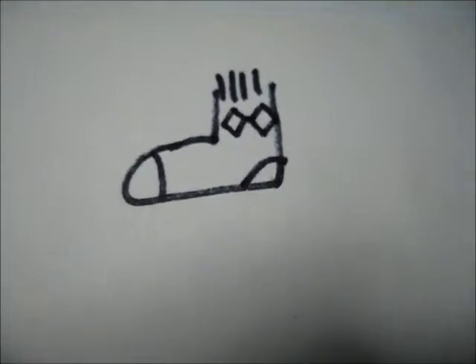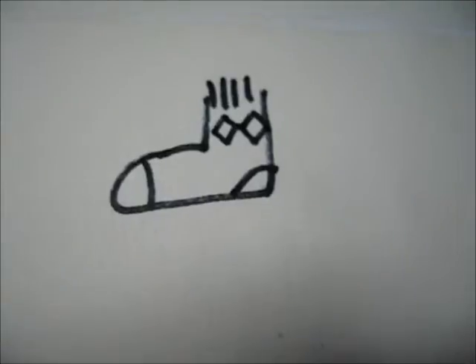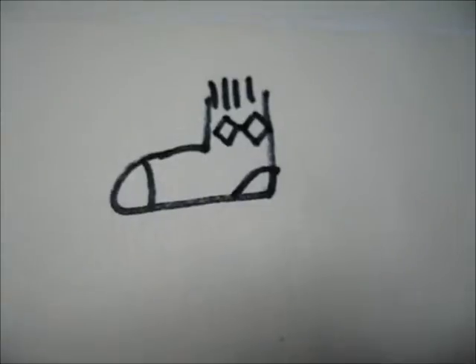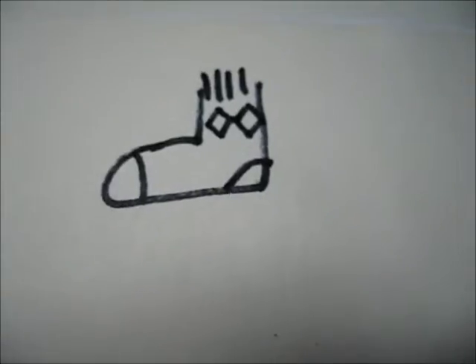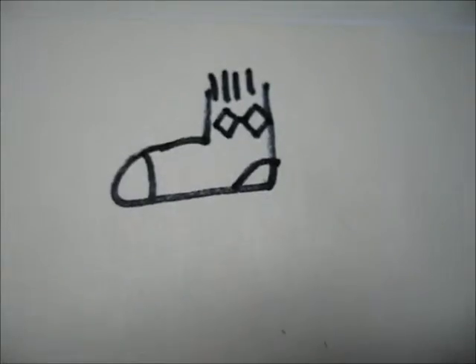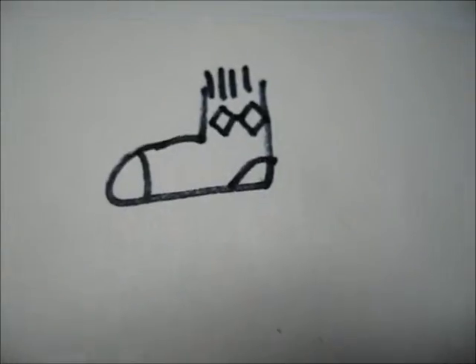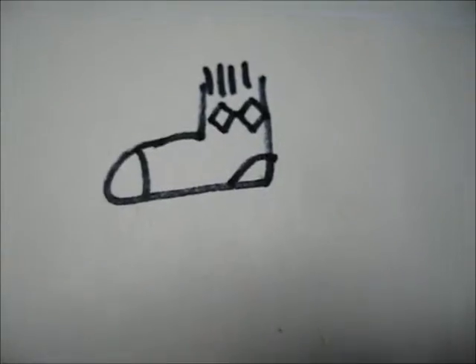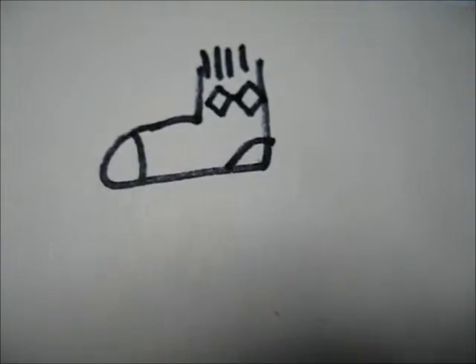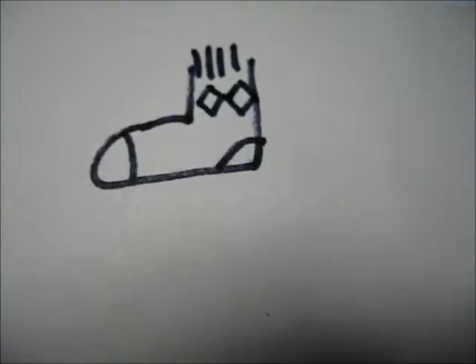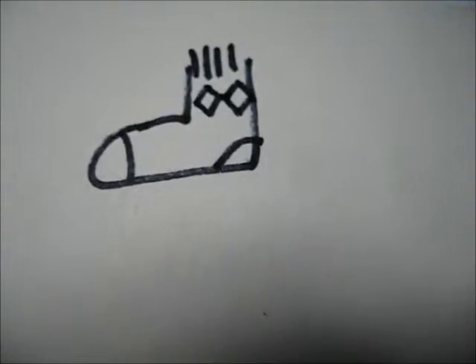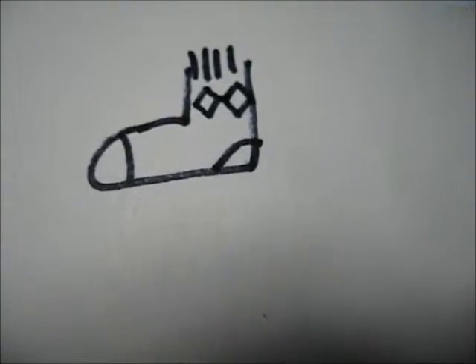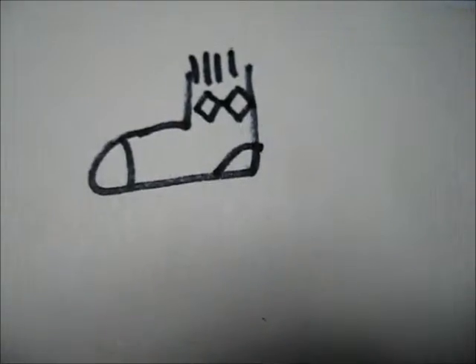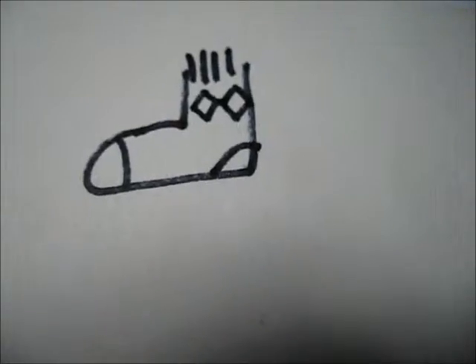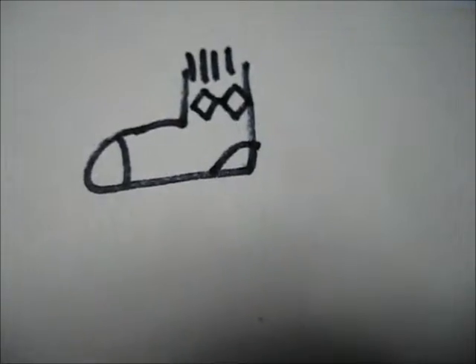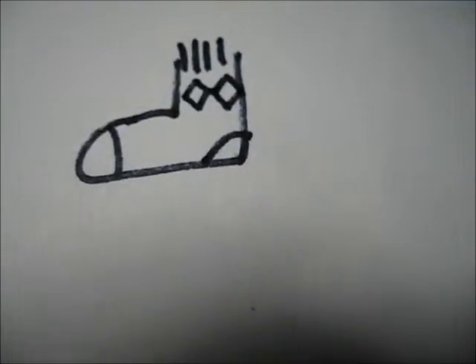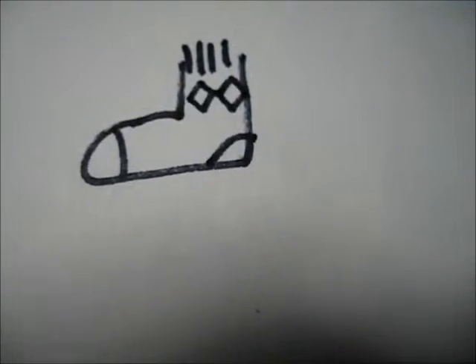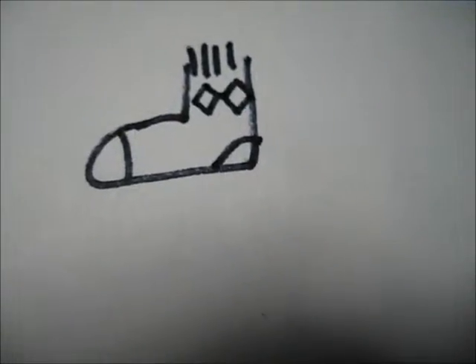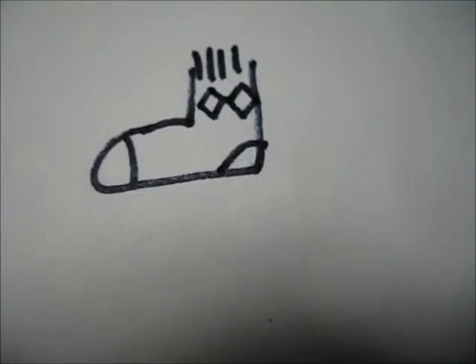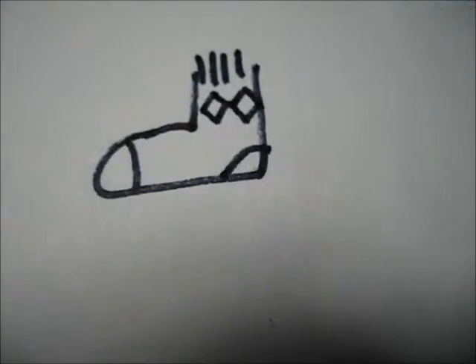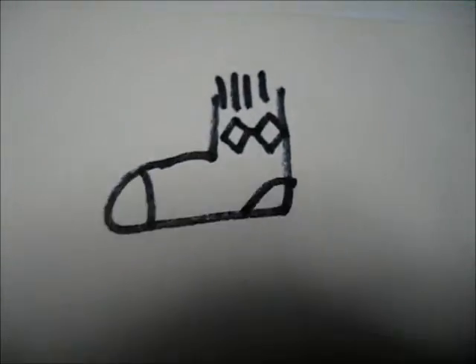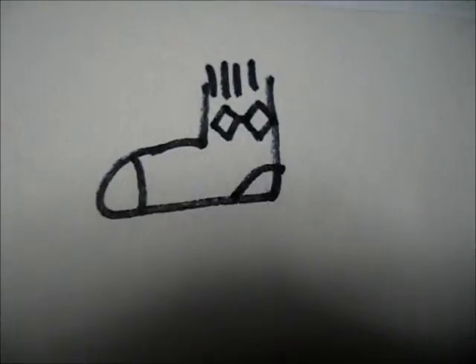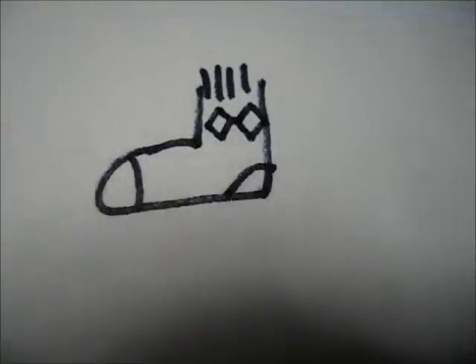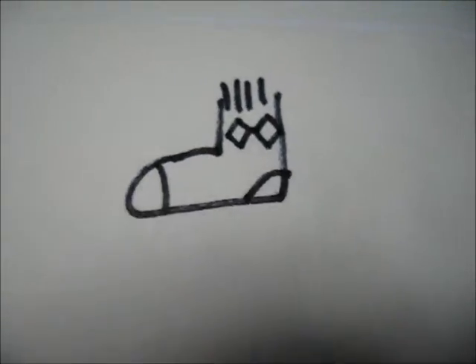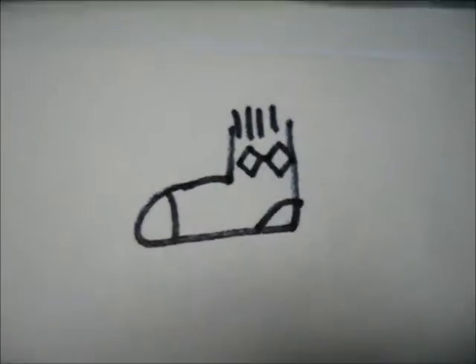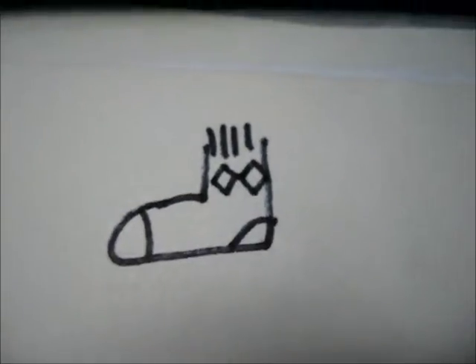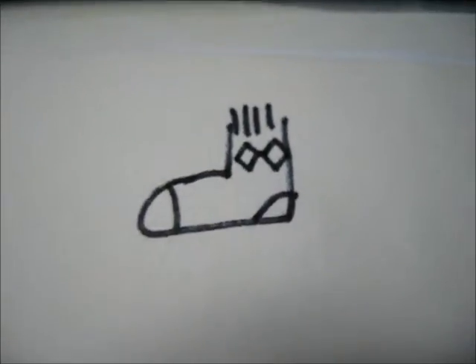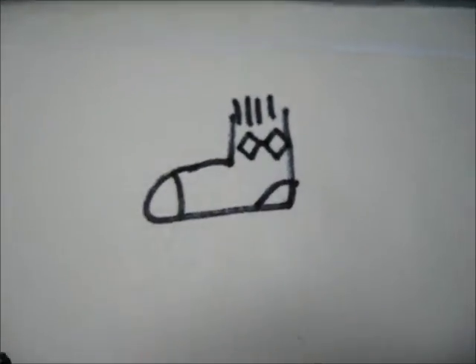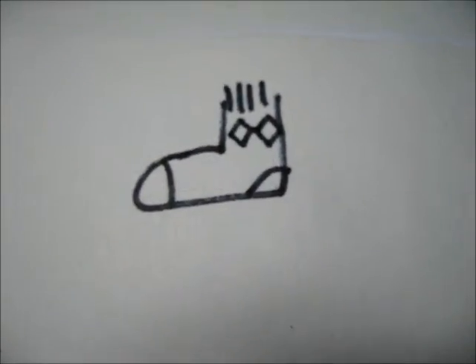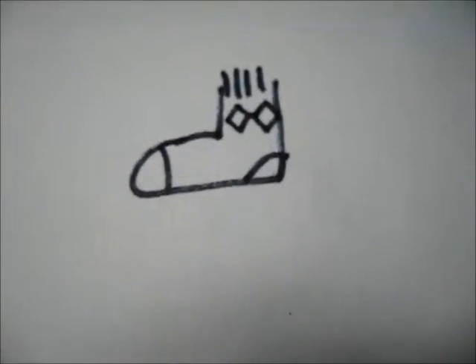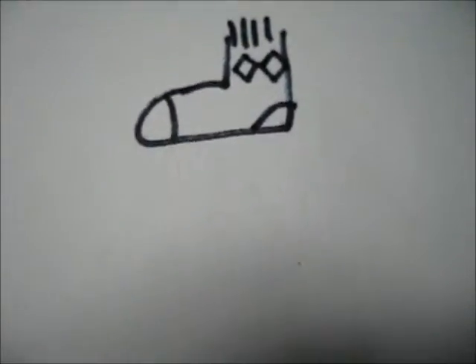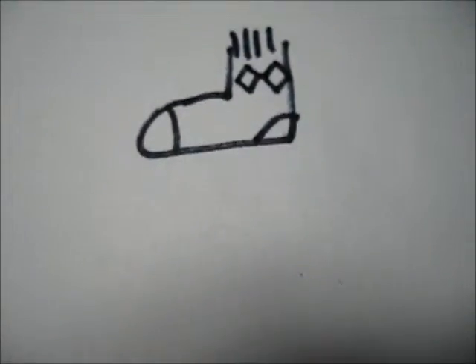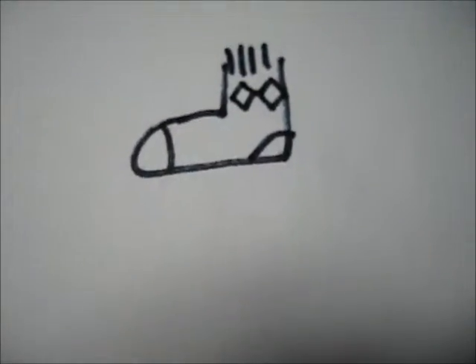What color socks are you wearing? I'm not wearing socks. That's the only sock you'll ever see from me.